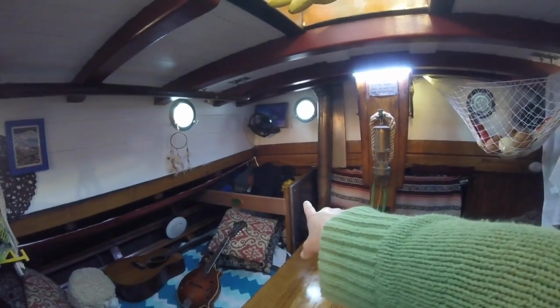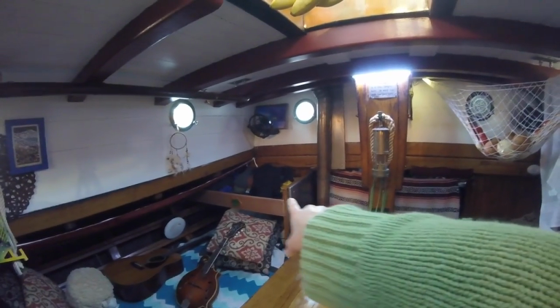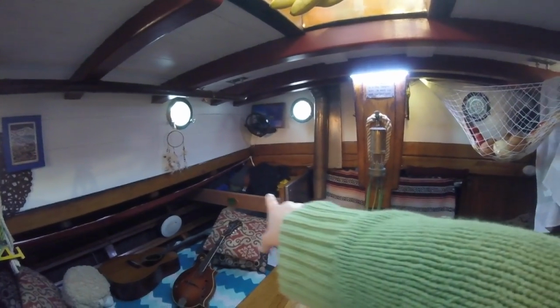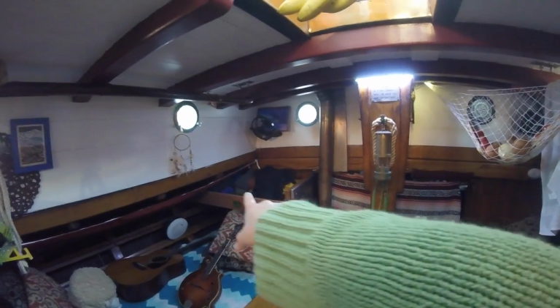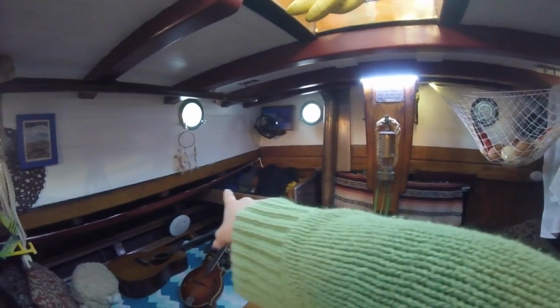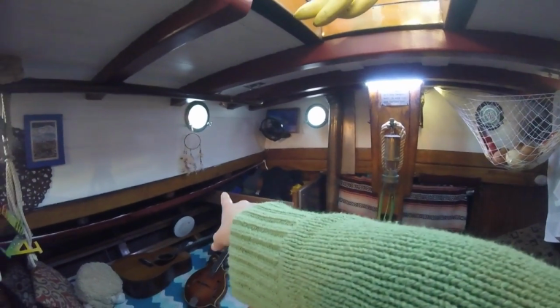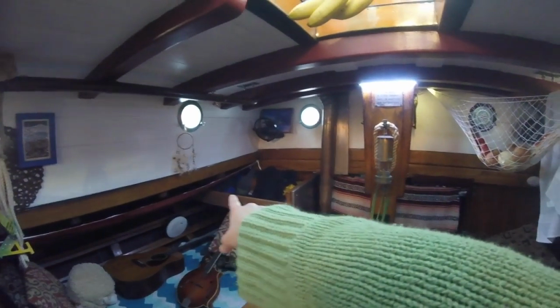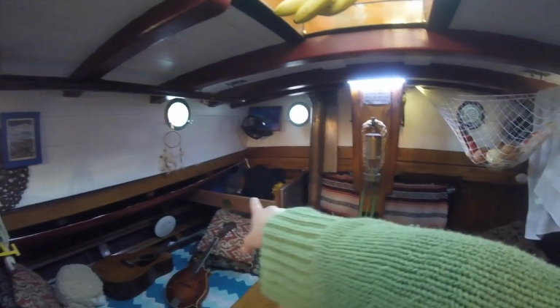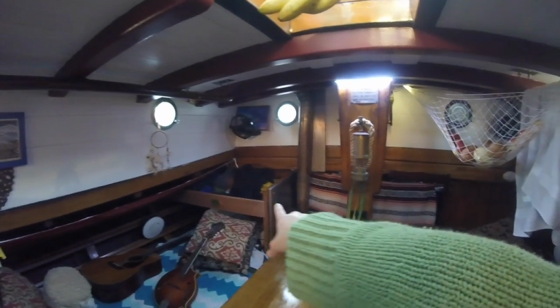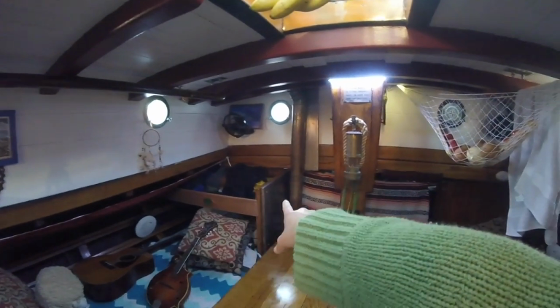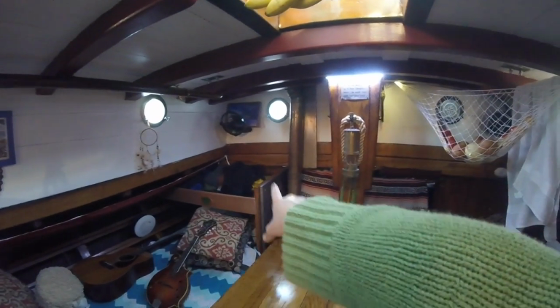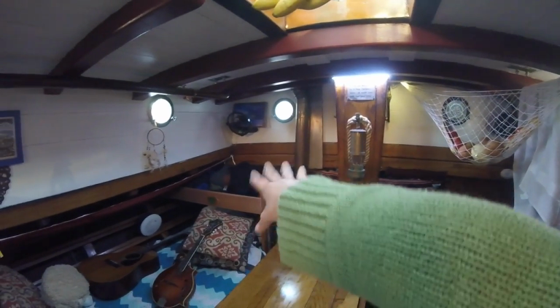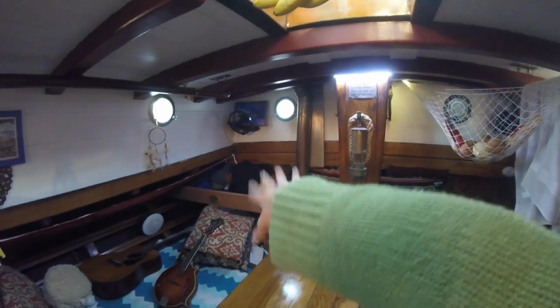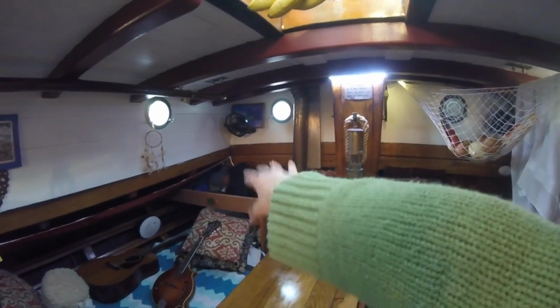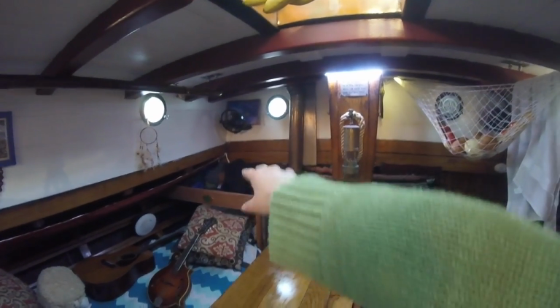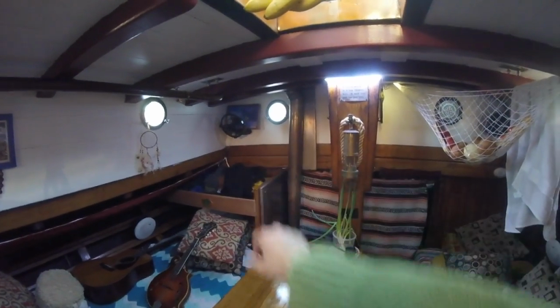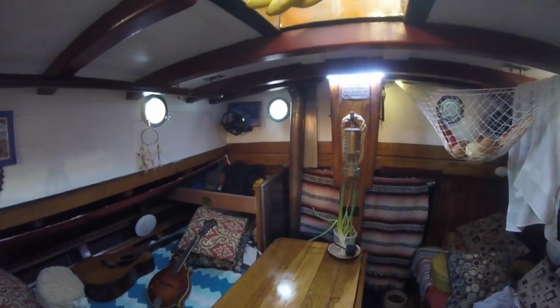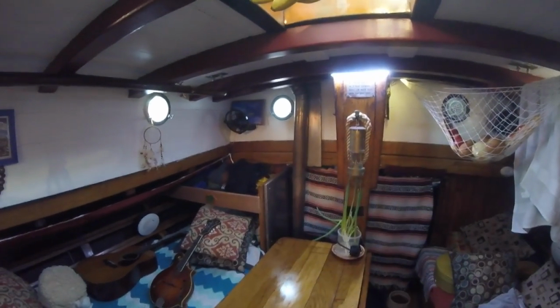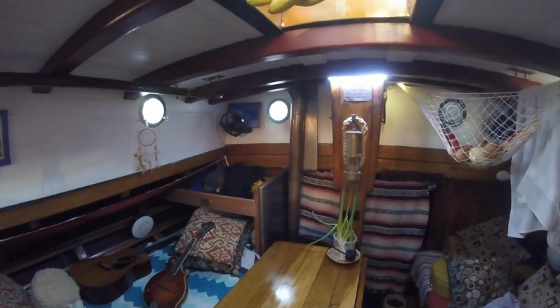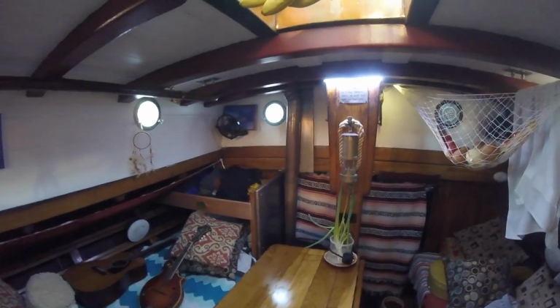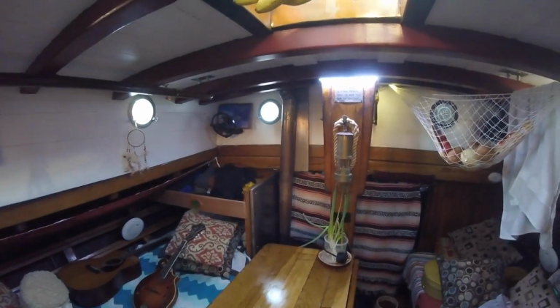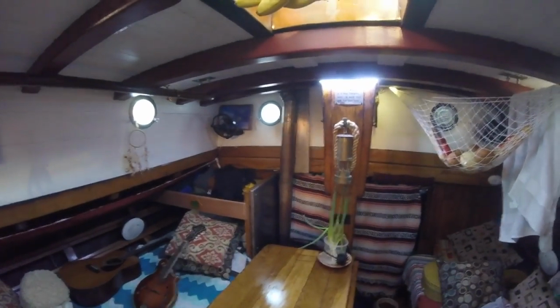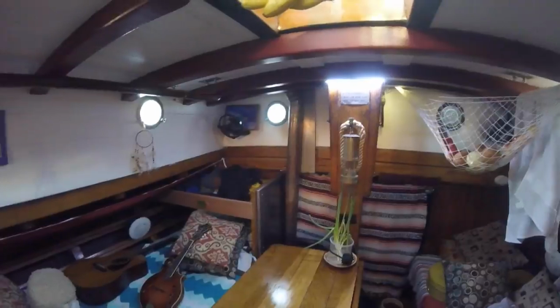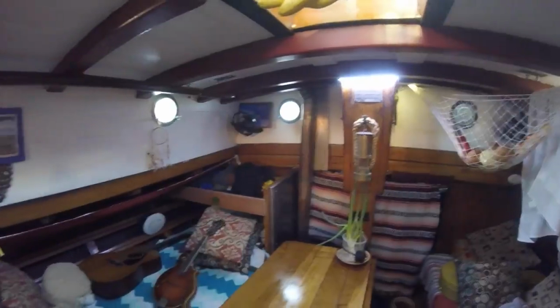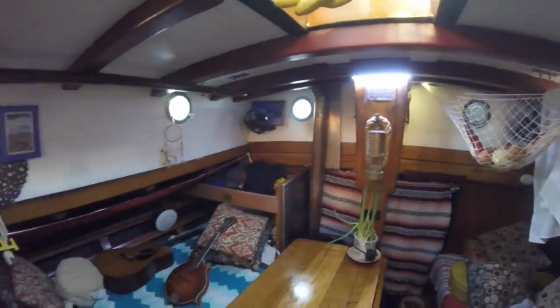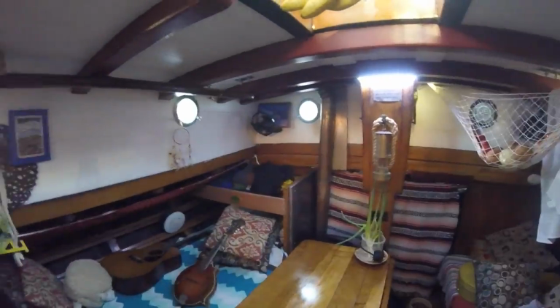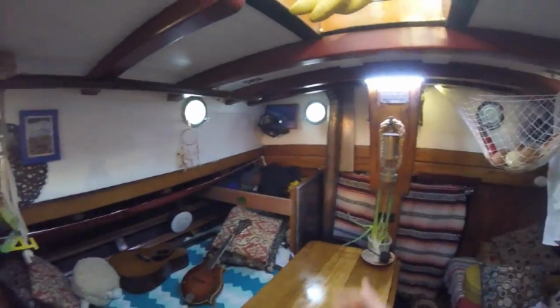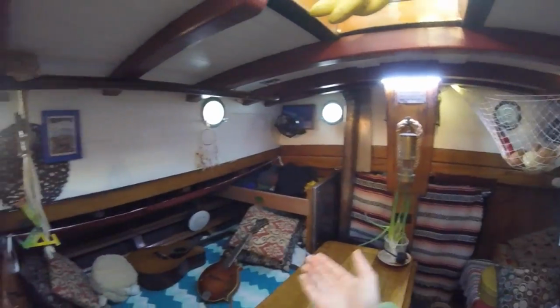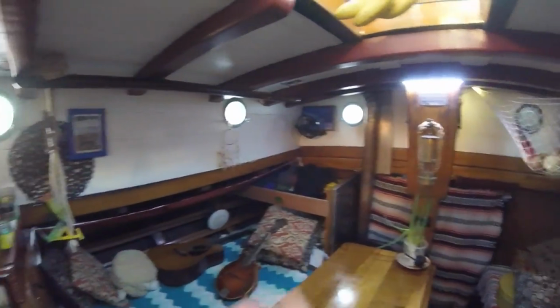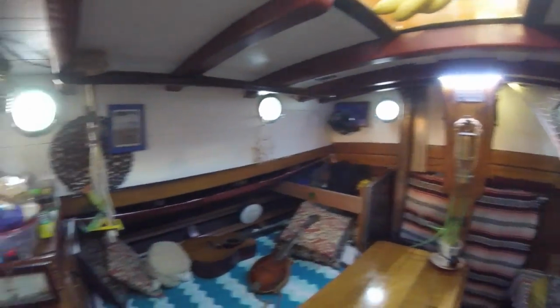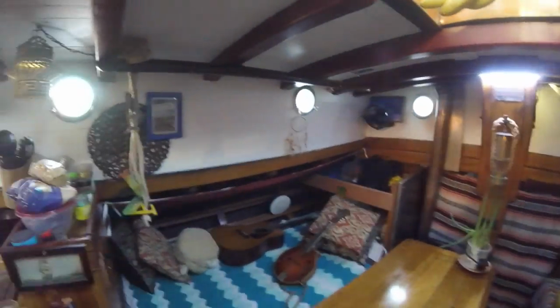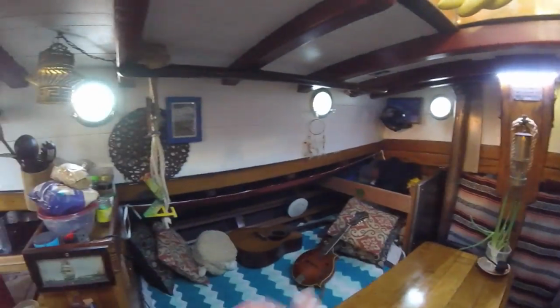We made a shelf for Ava so that she can put her clothes up there. This is Ava's room.